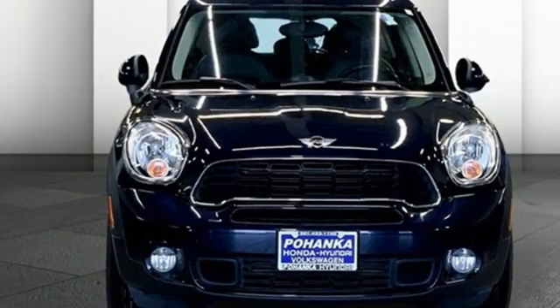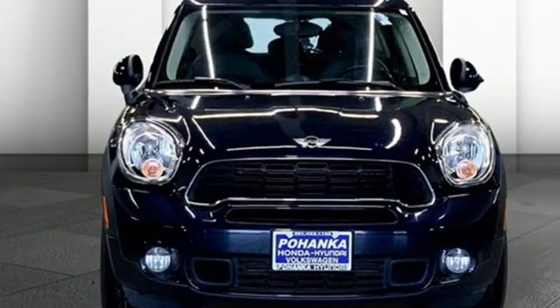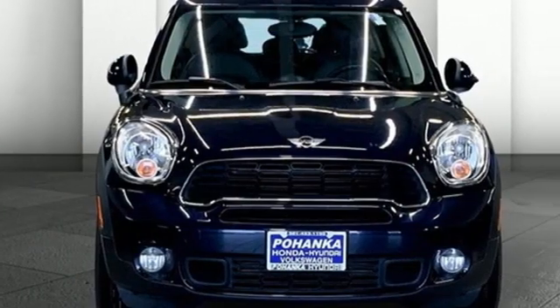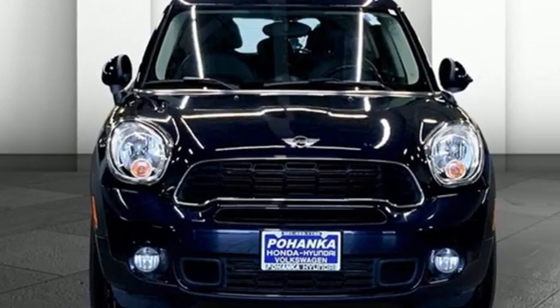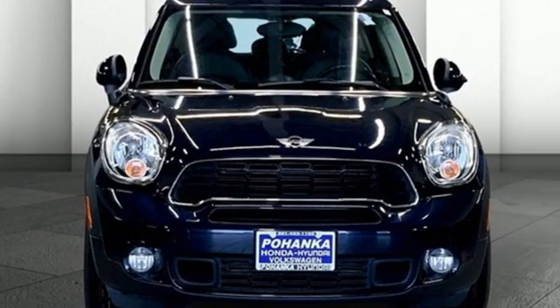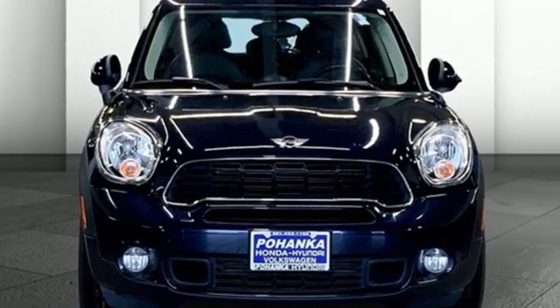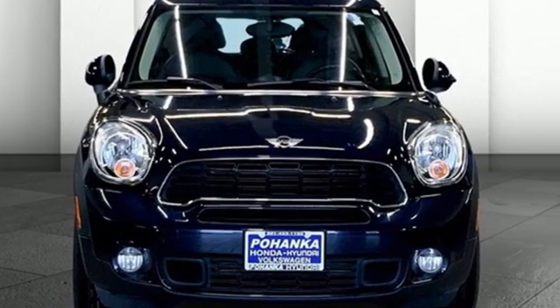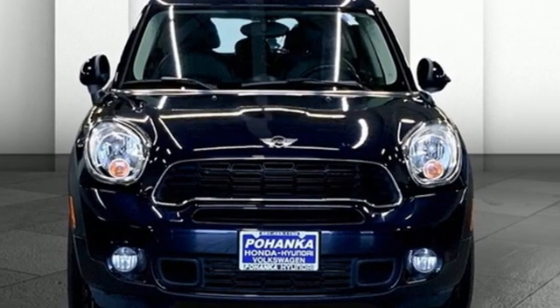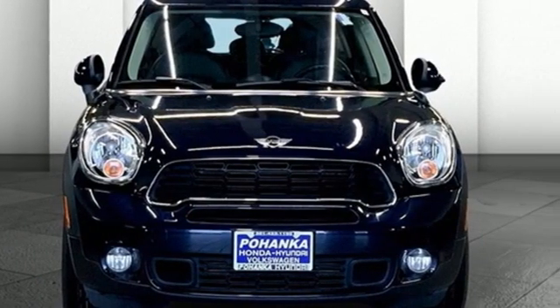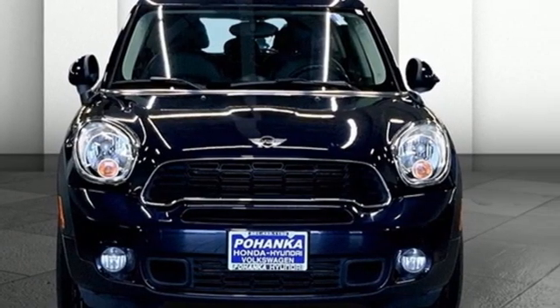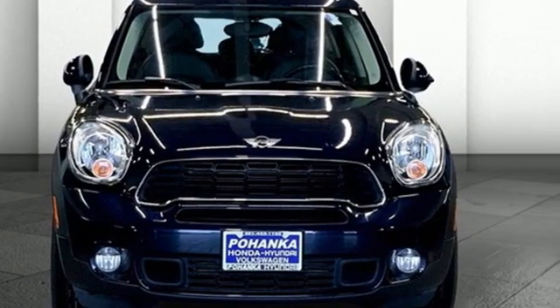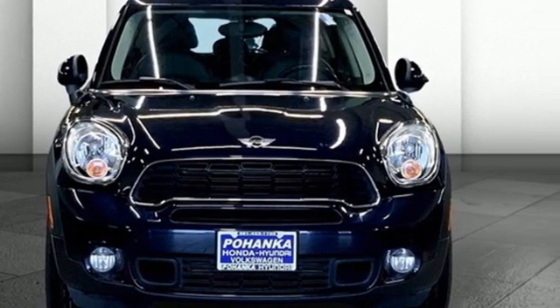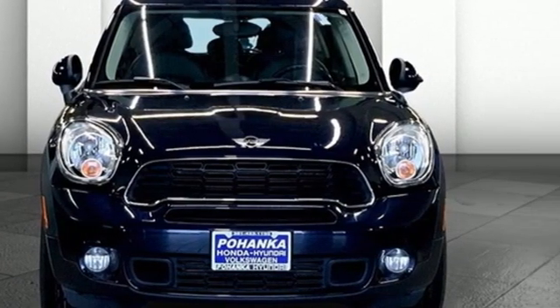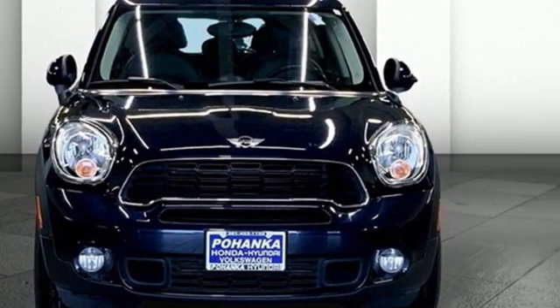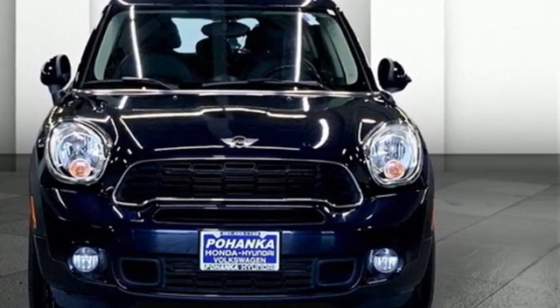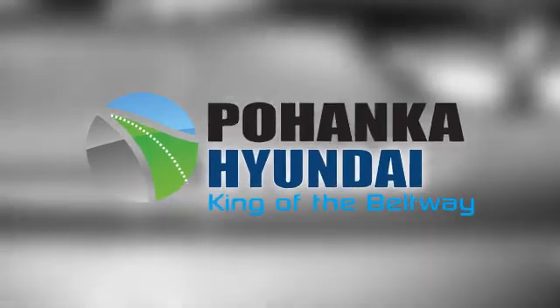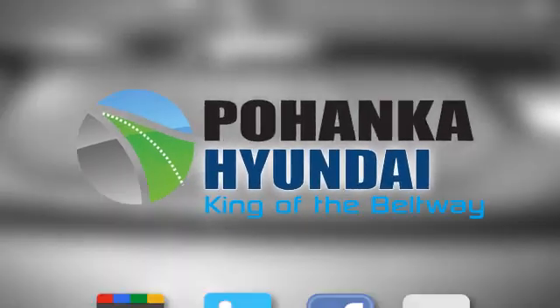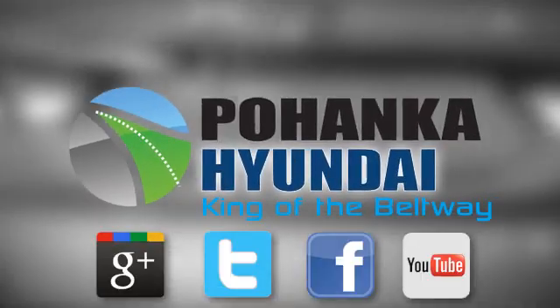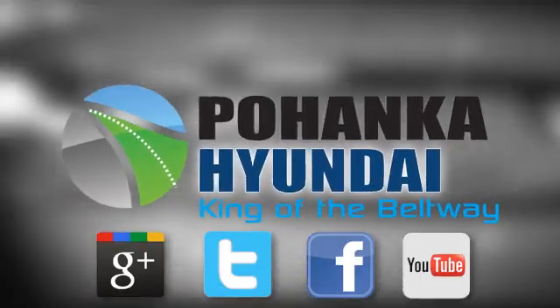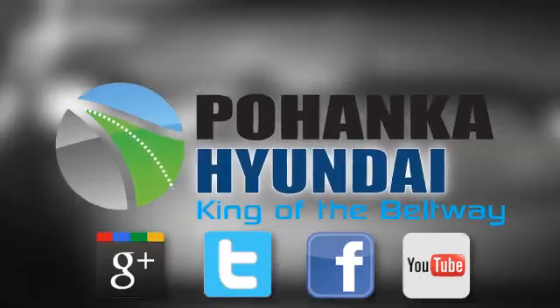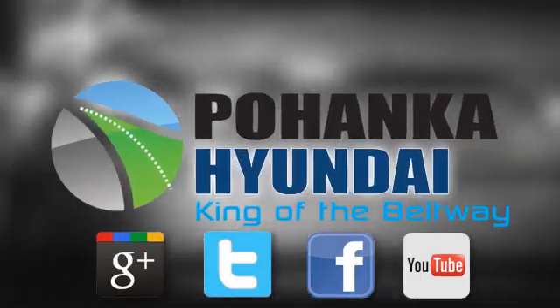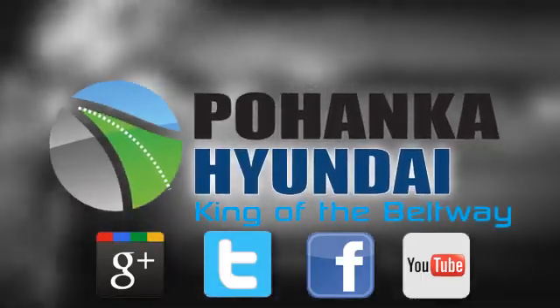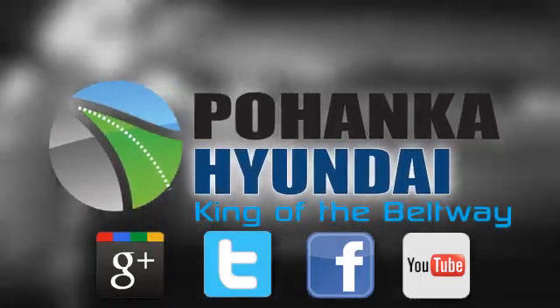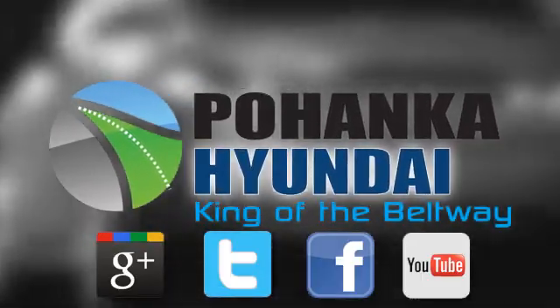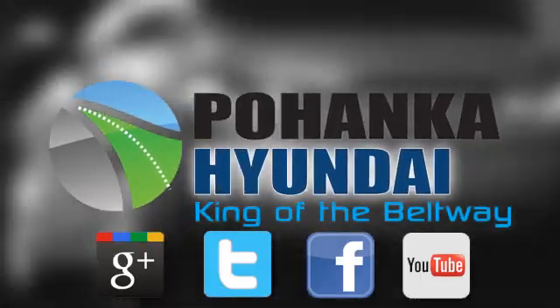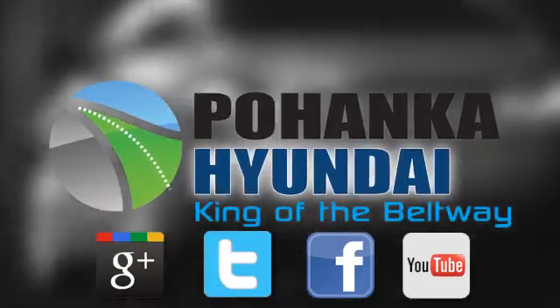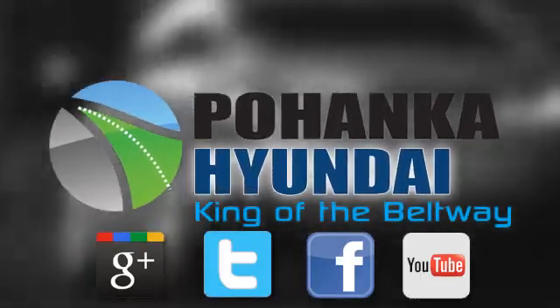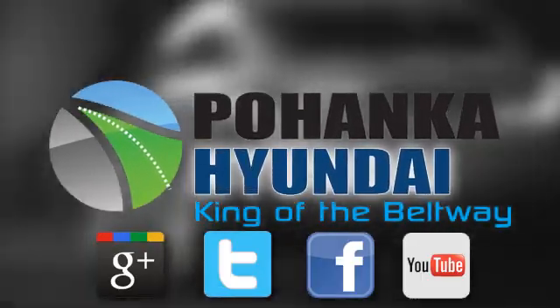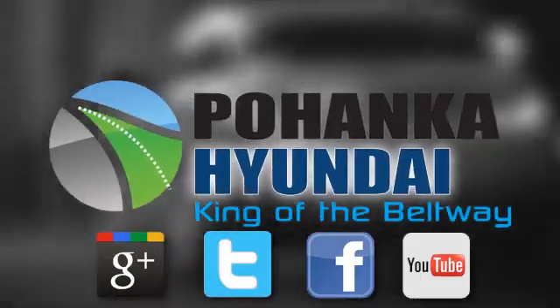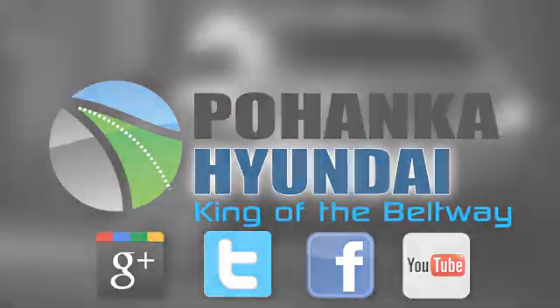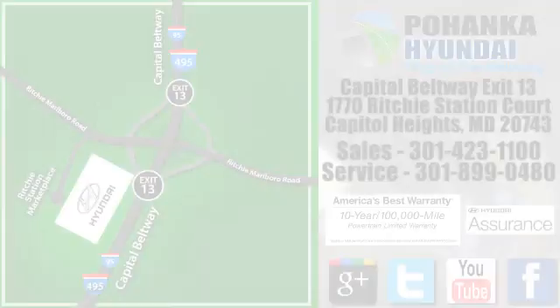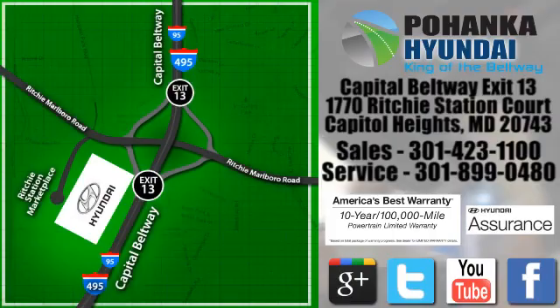There's even more to see in person. Take it for a test drive today. Visit Bohenga Hyundai, King of the Beltway, today.